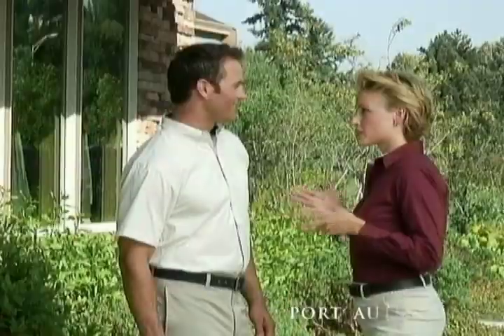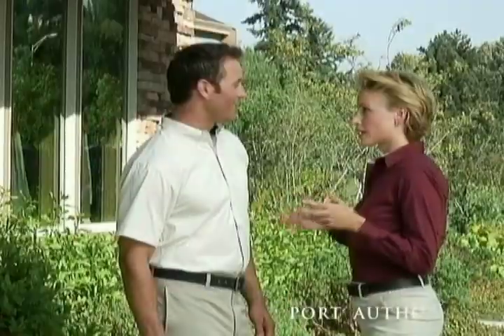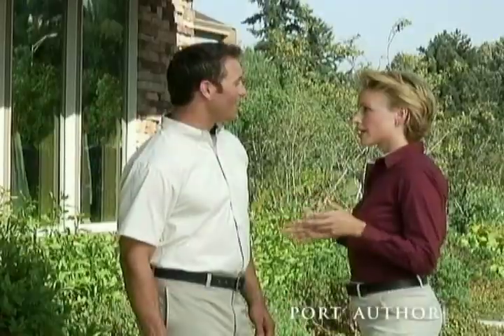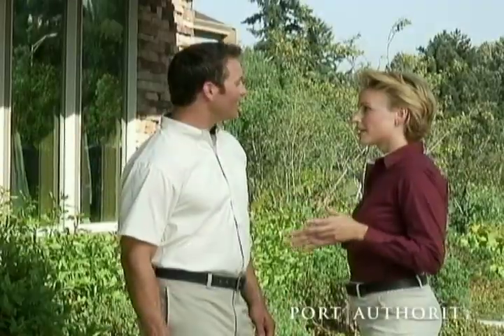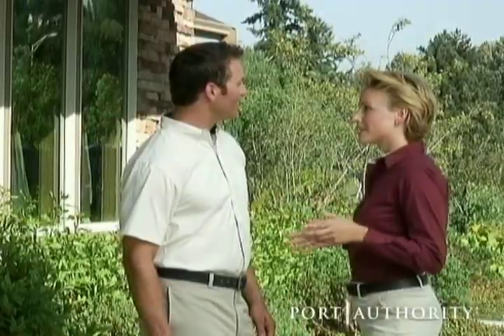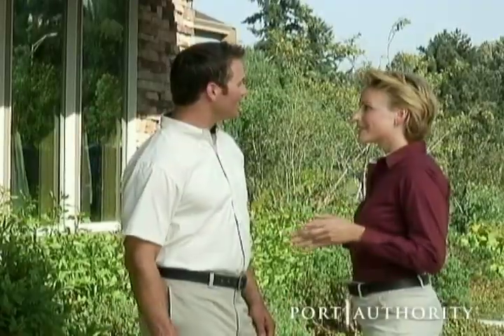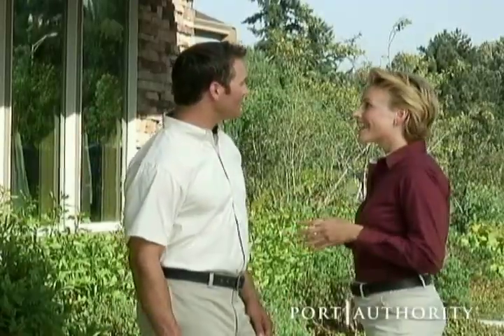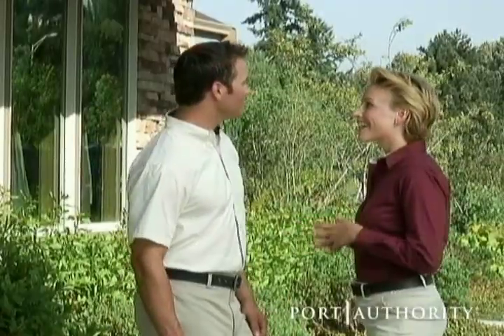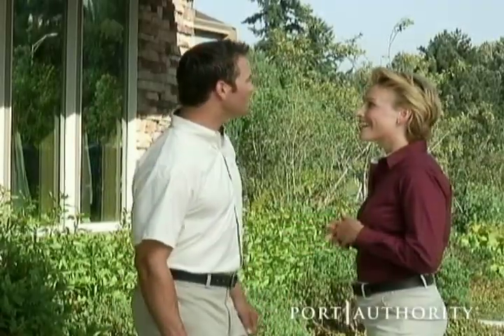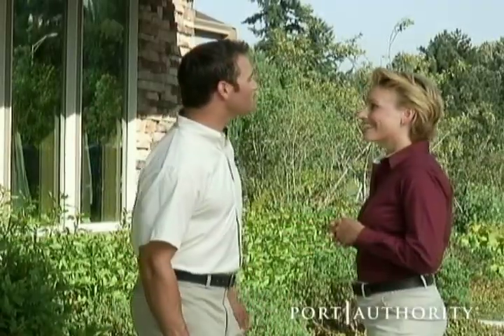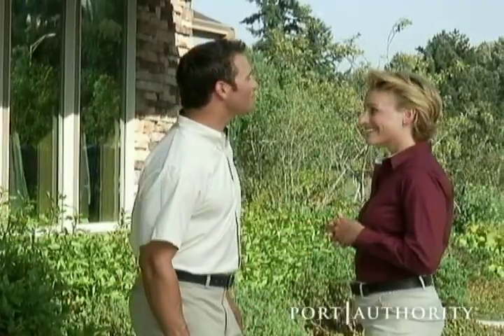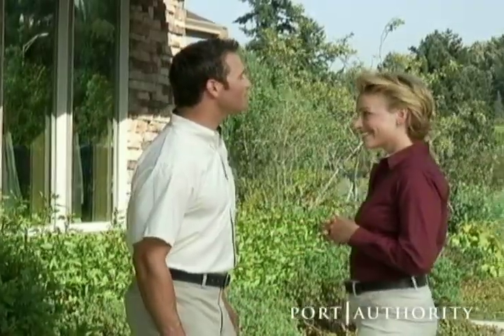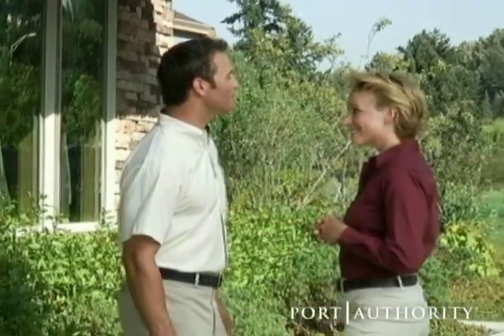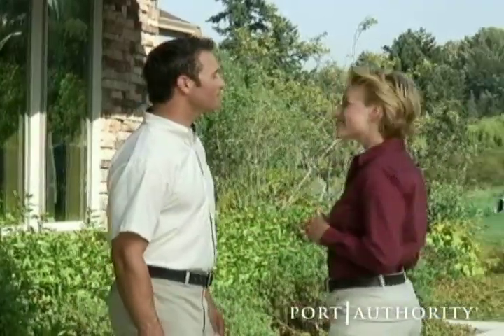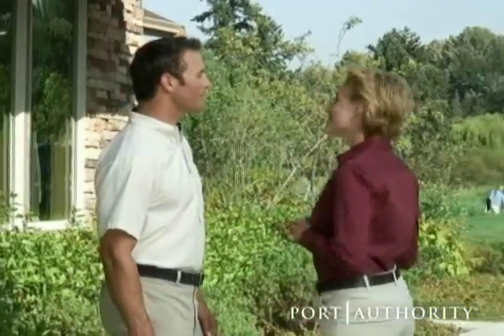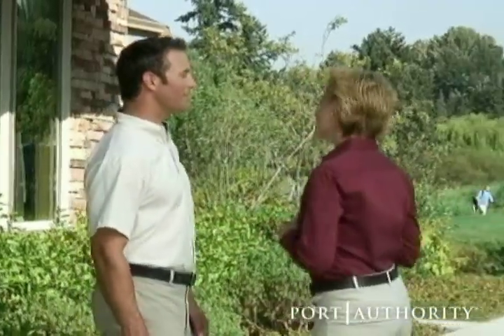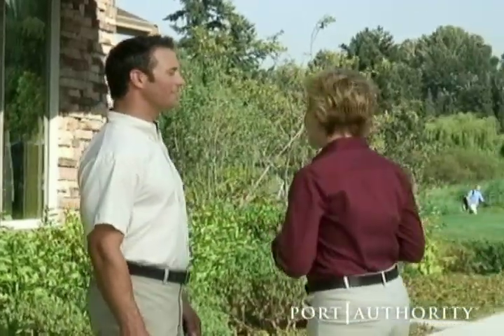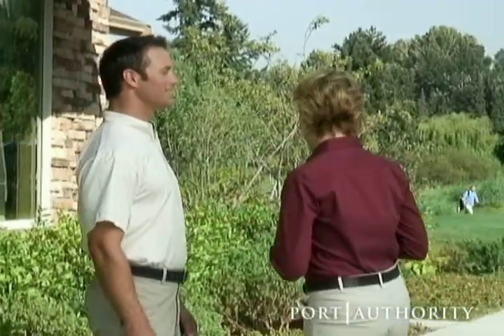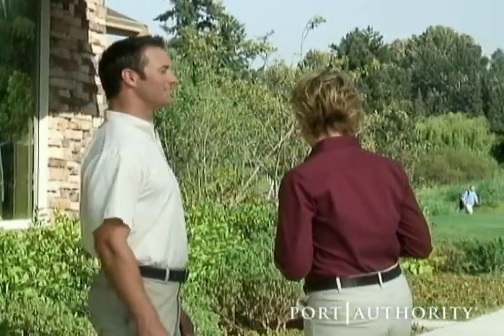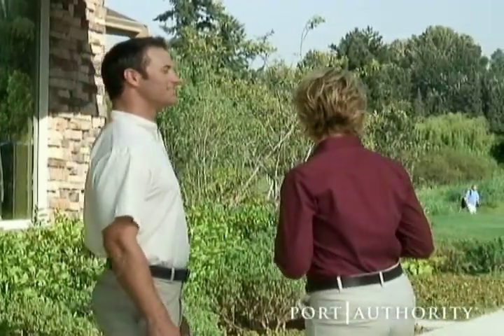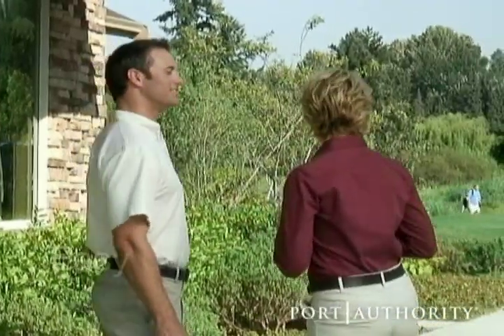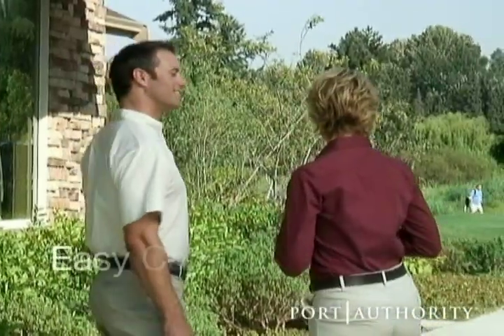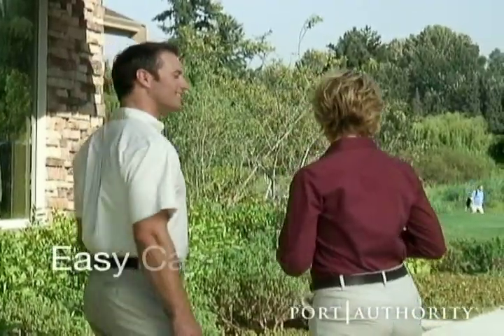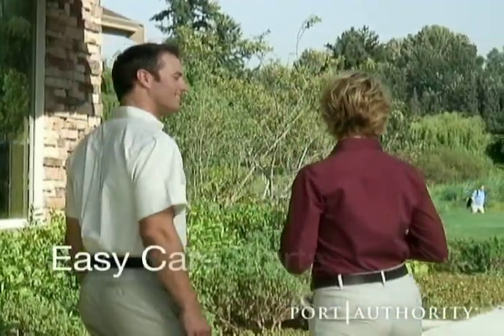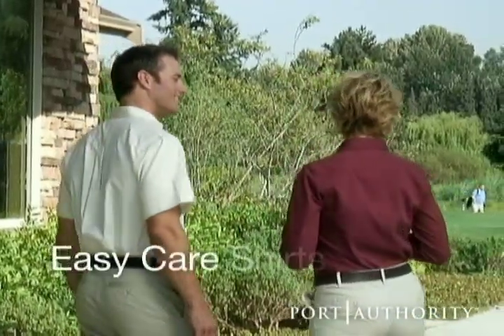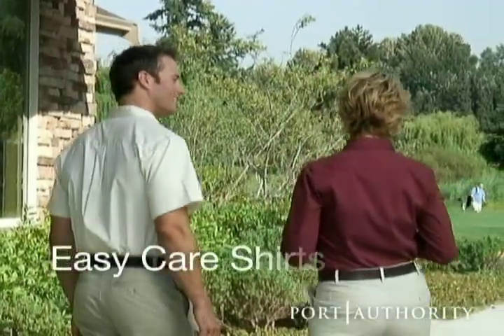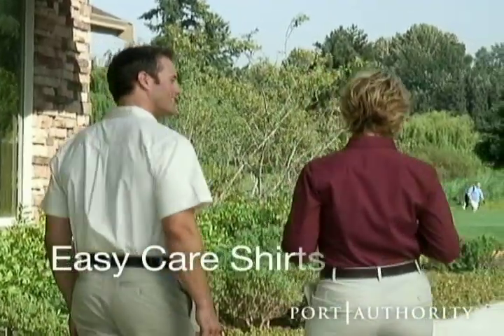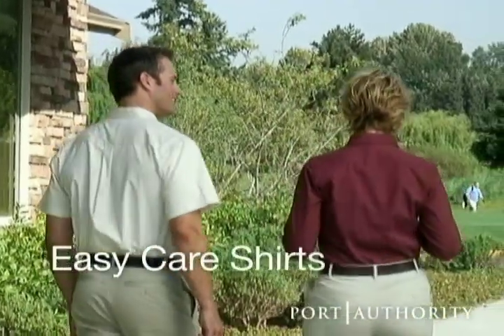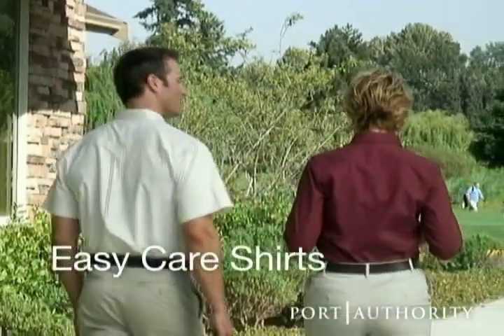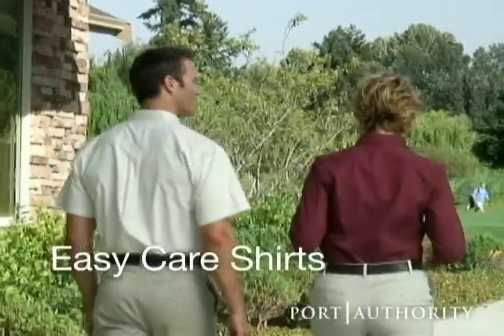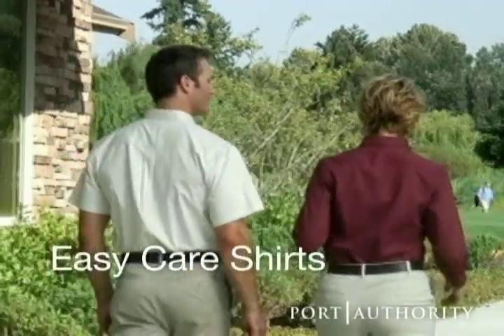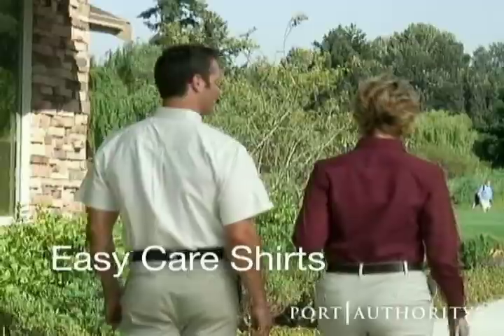With Port Authority's Easy Care Shirts, your whole team can finally have a workday without wrinkles.